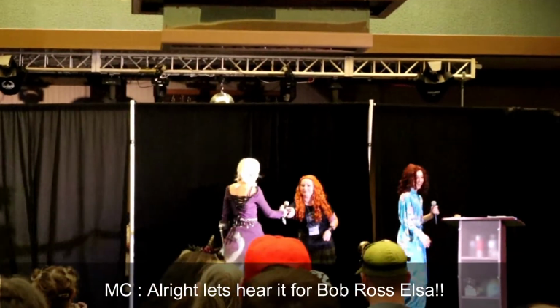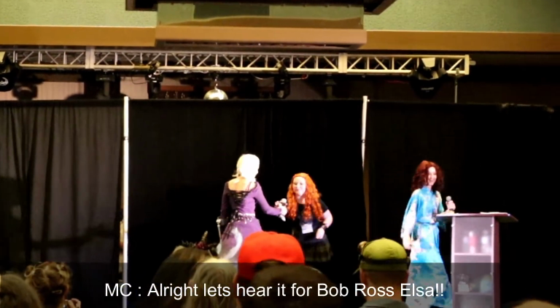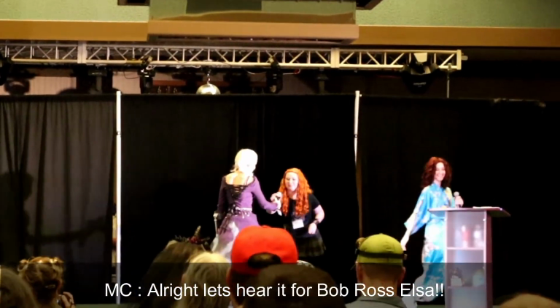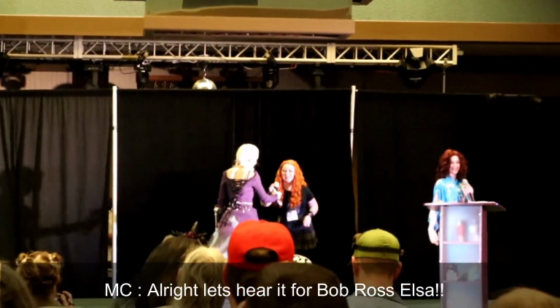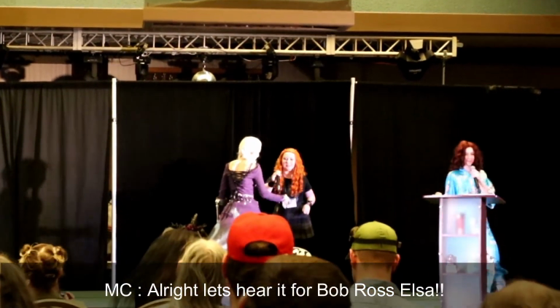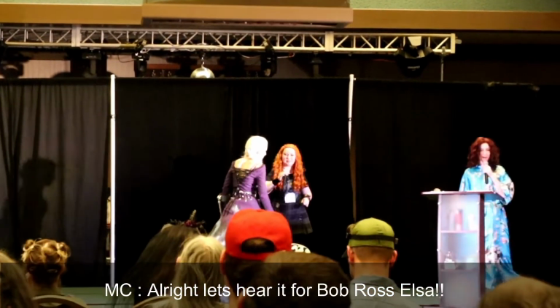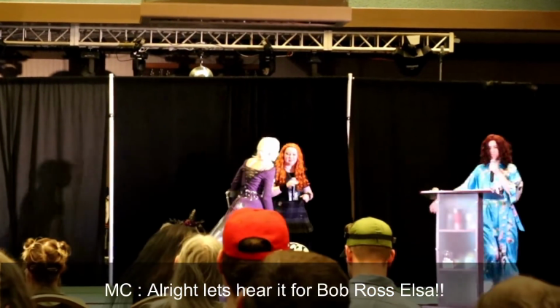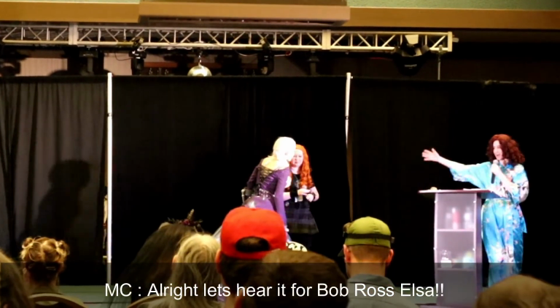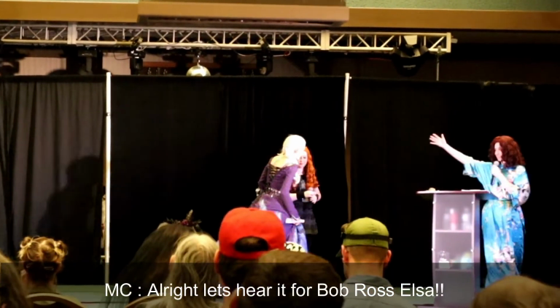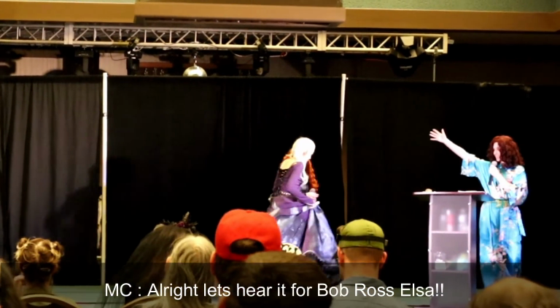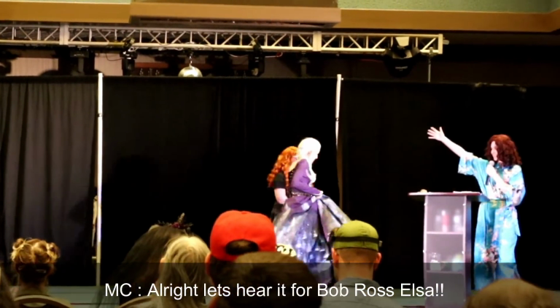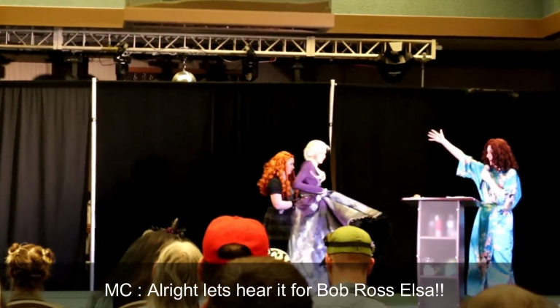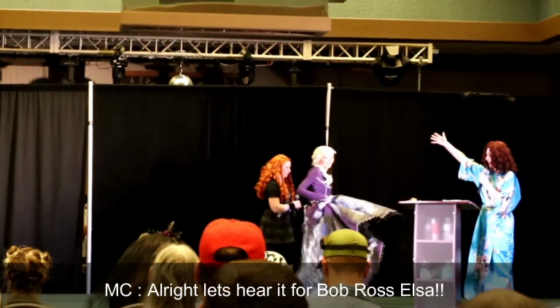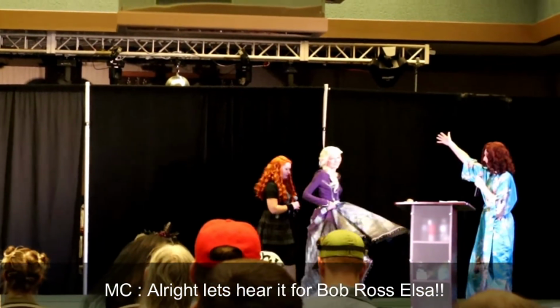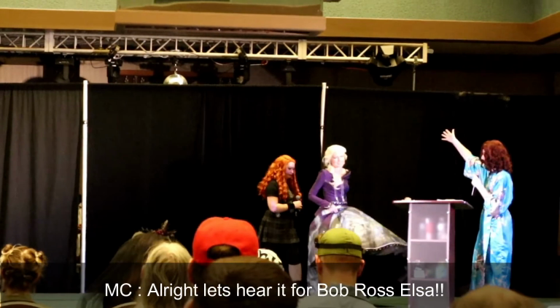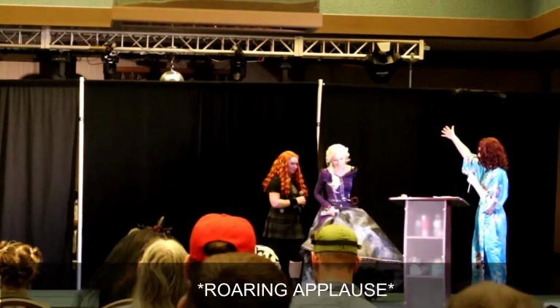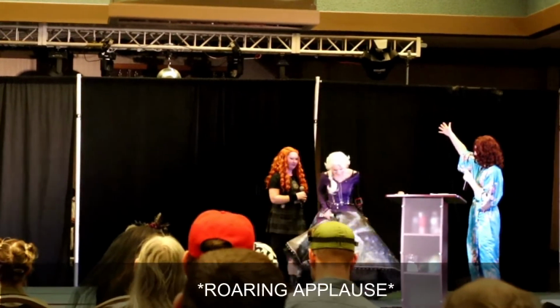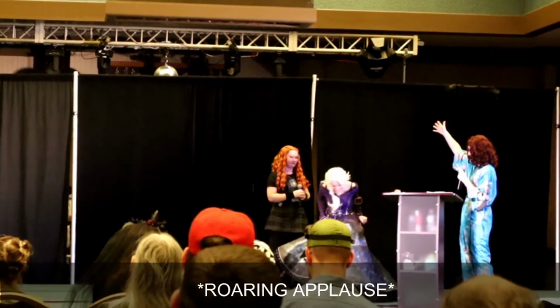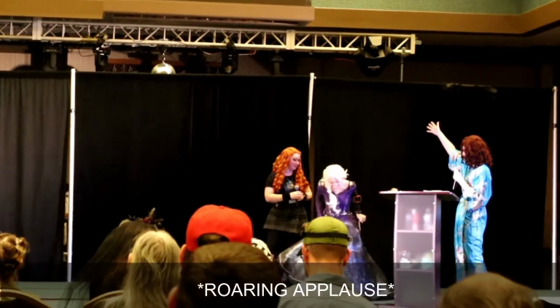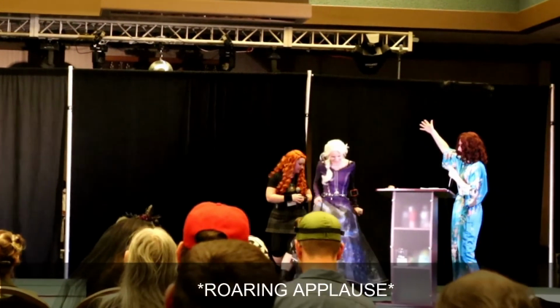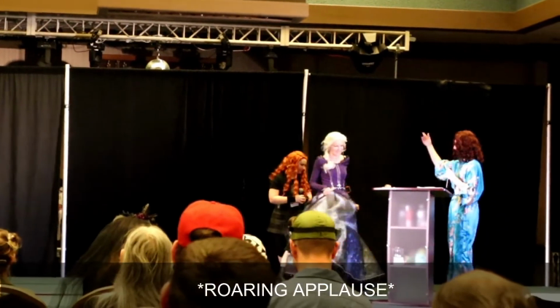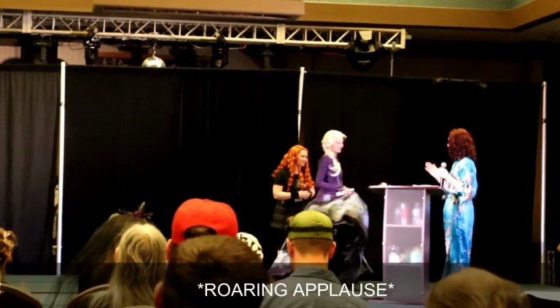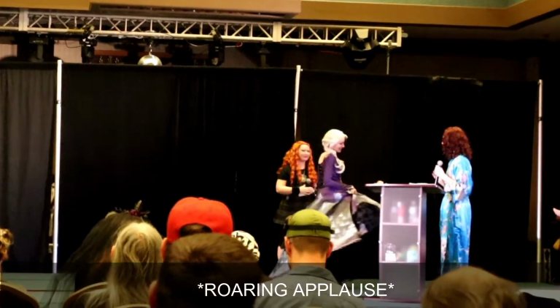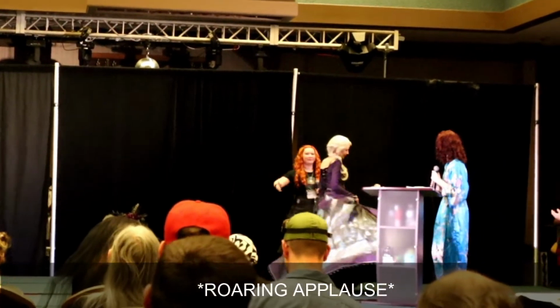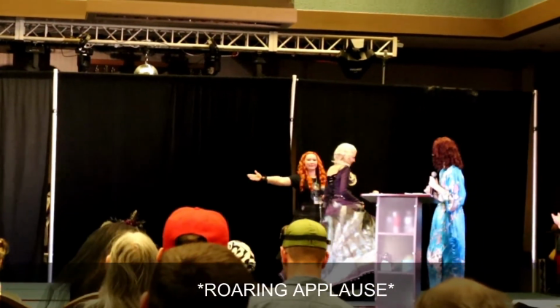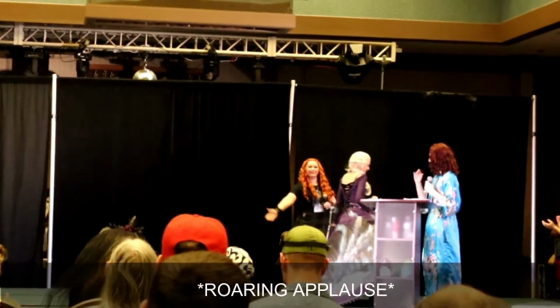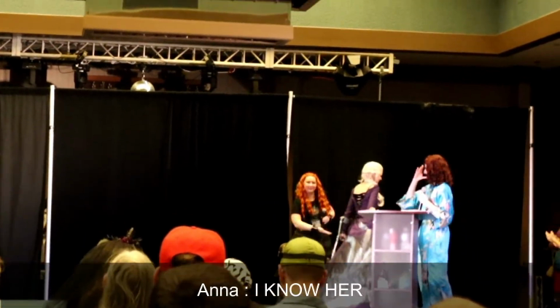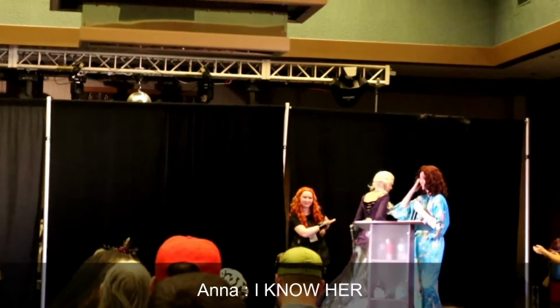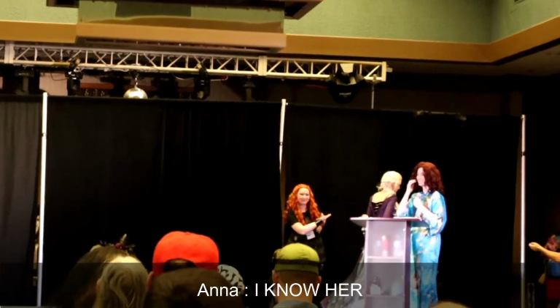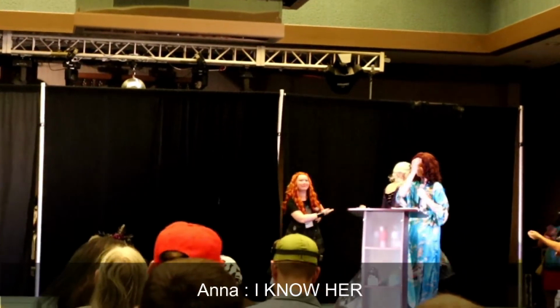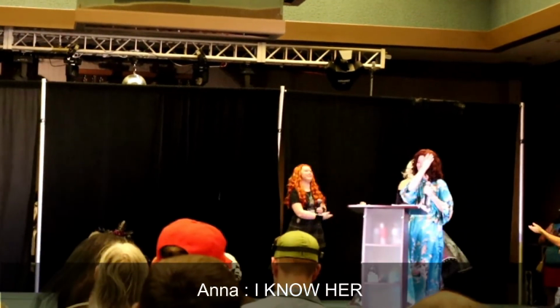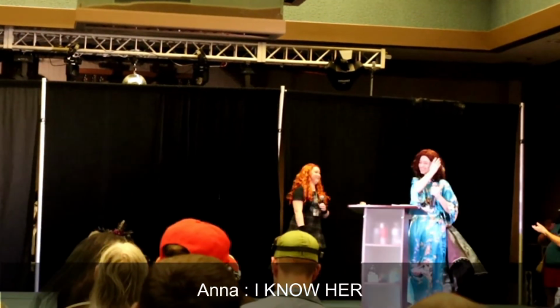All right, let's hear it for Bob Ross Elsa! I know her!